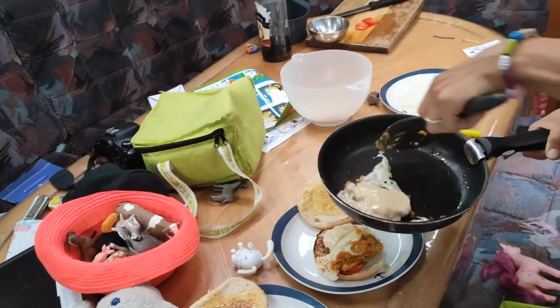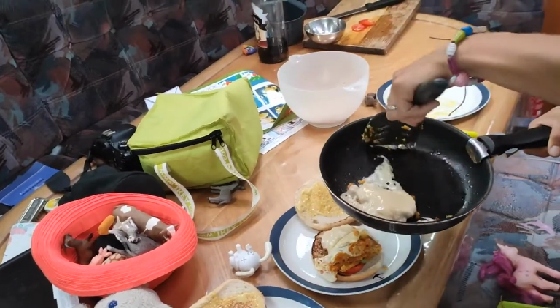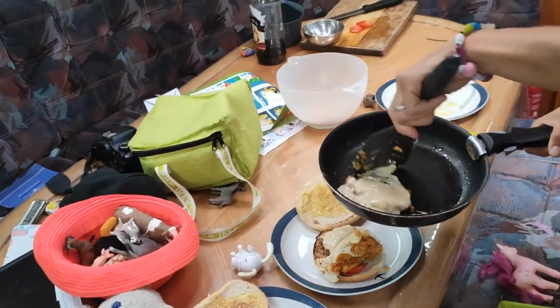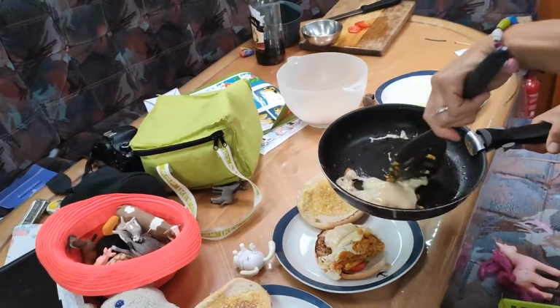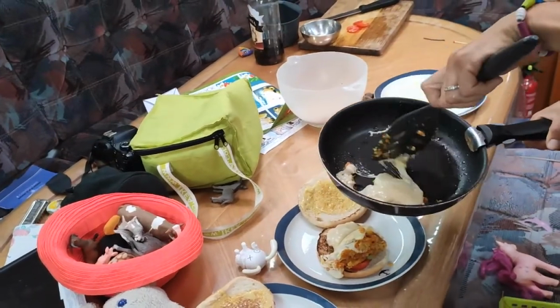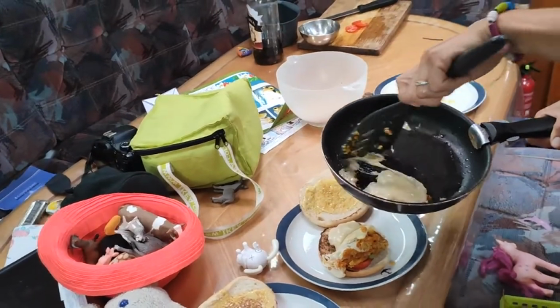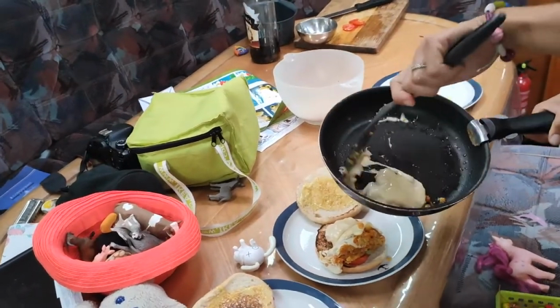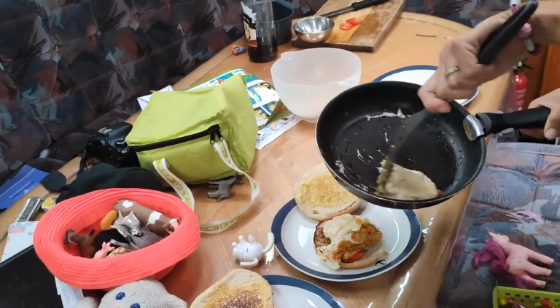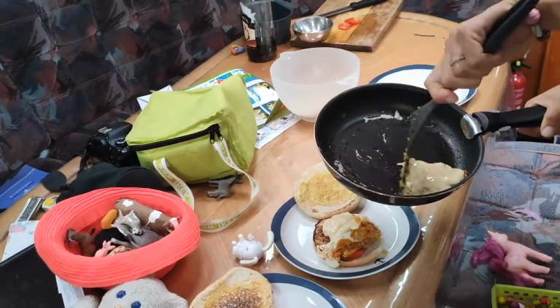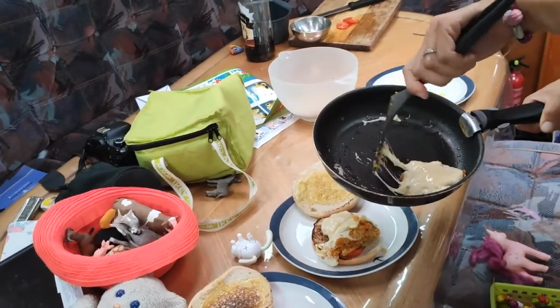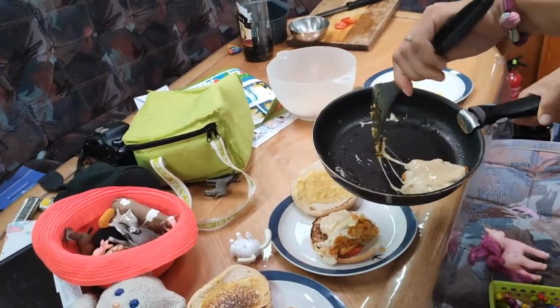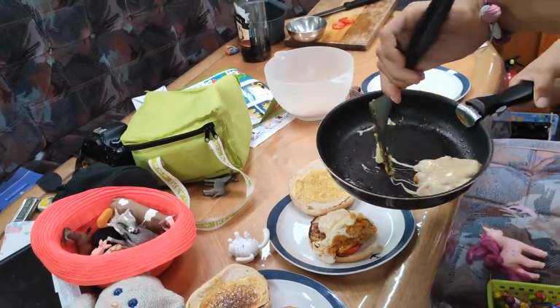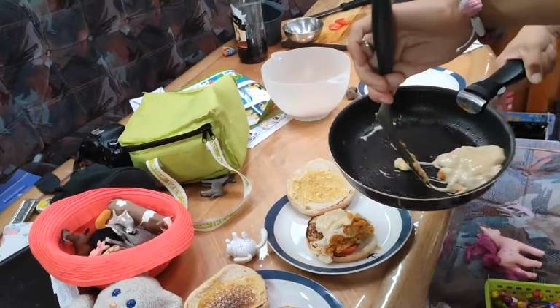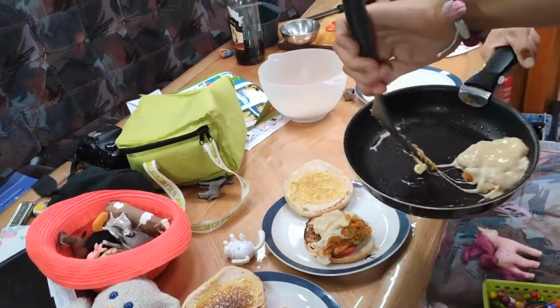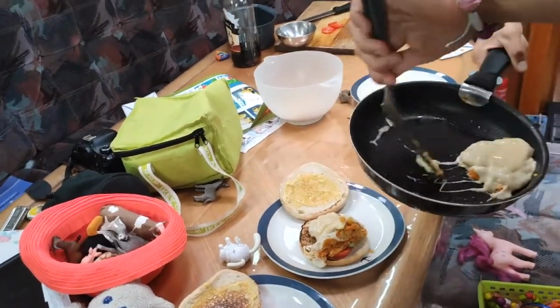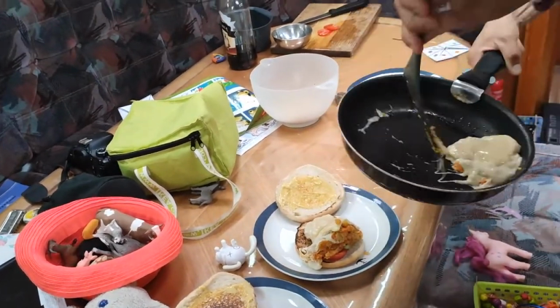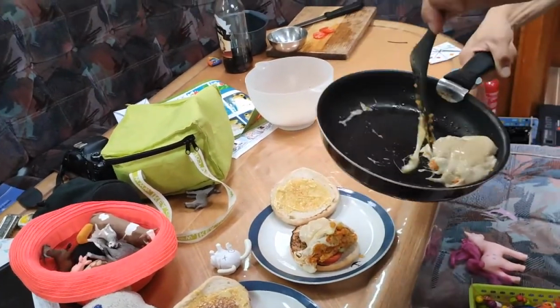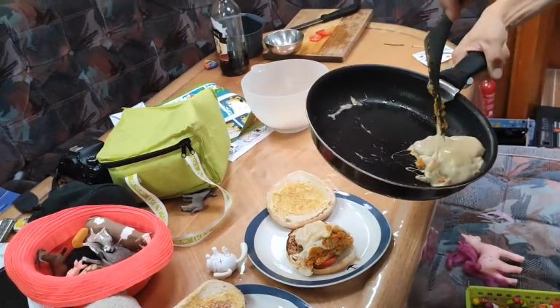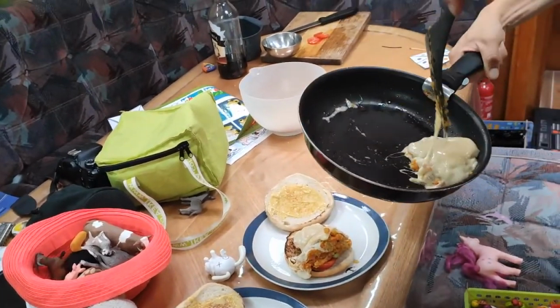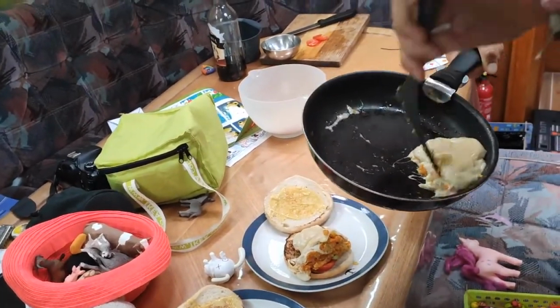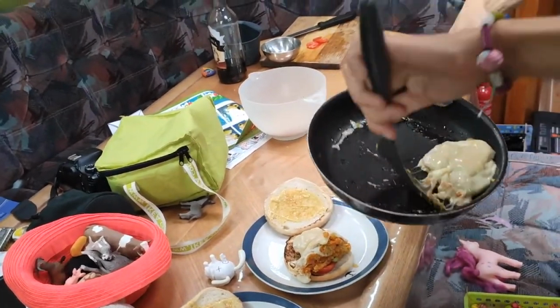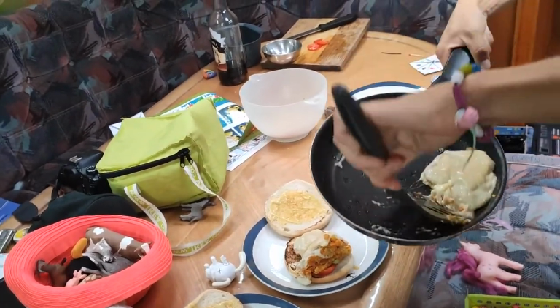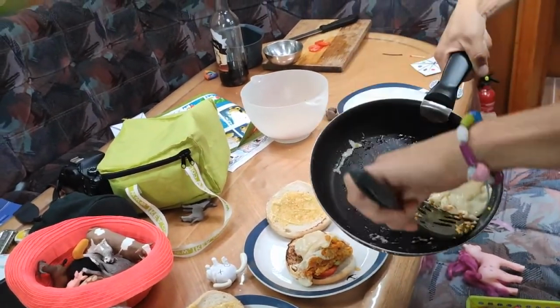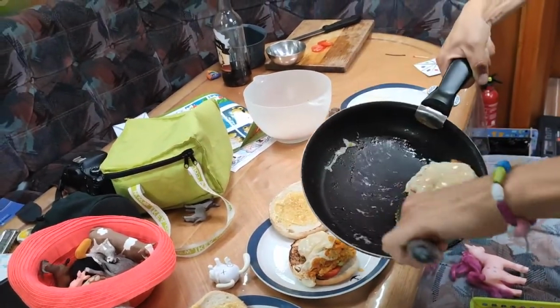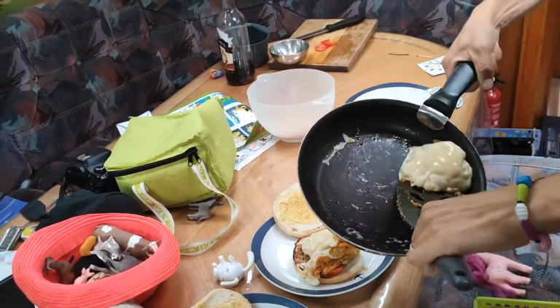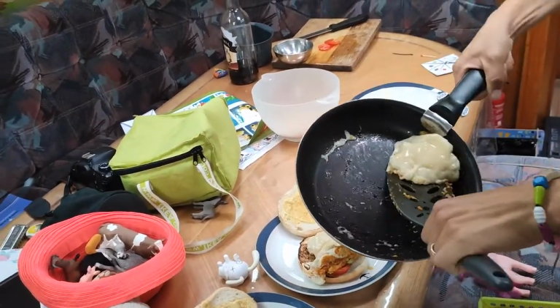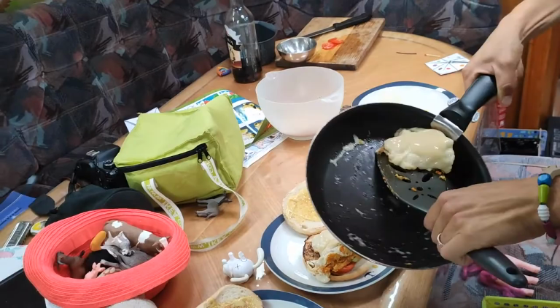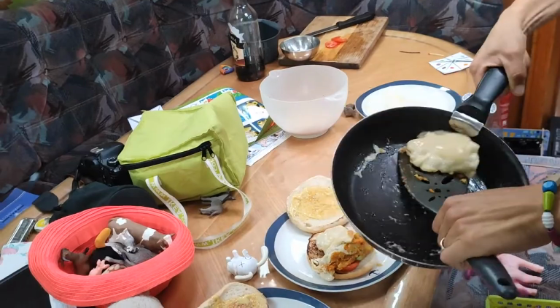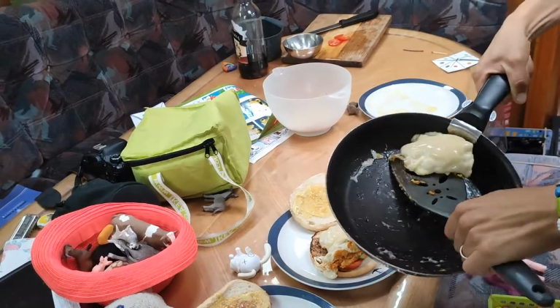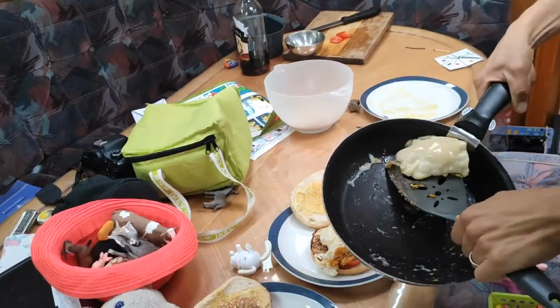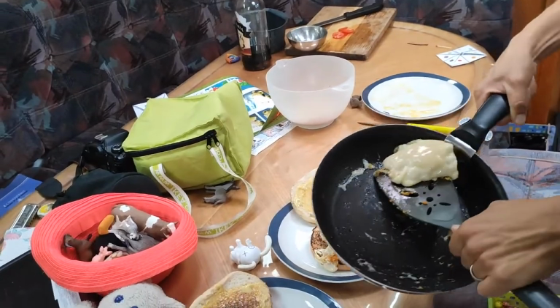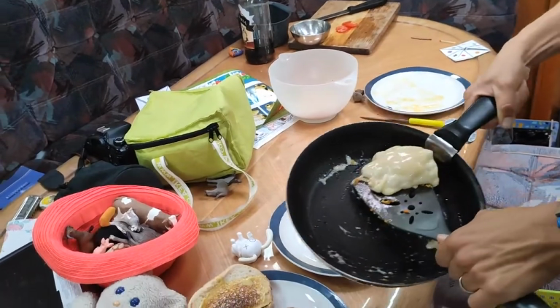Now we have a vegetarian burger today — an evening of Thermomix.